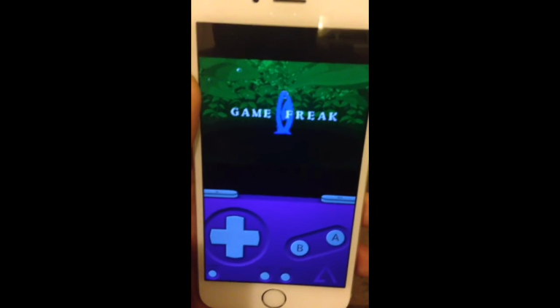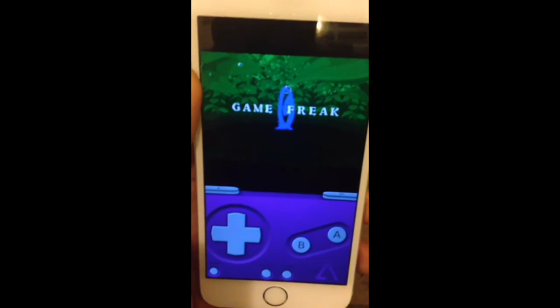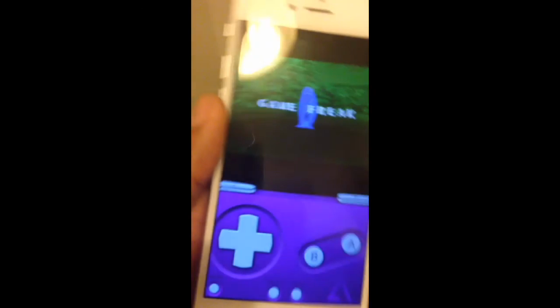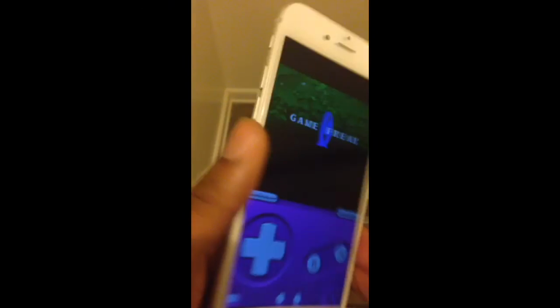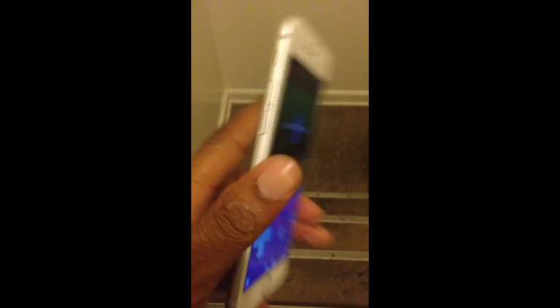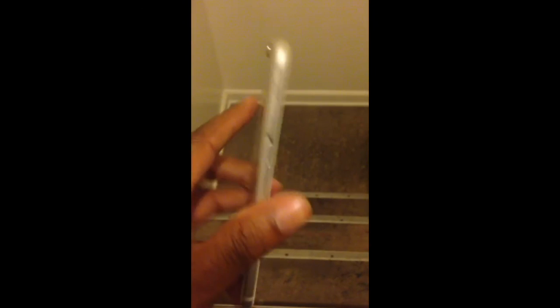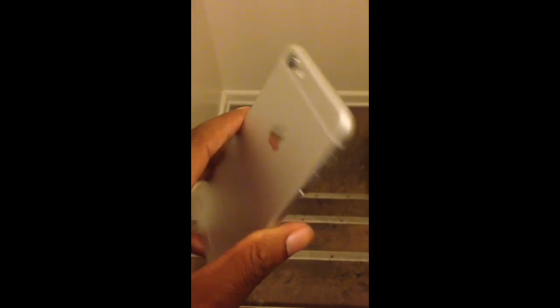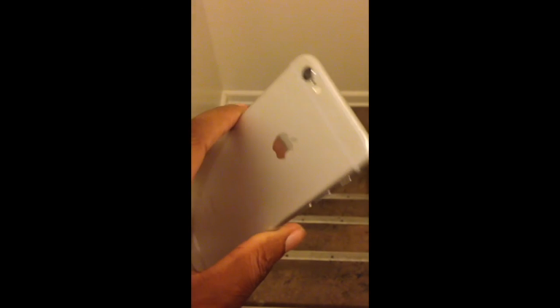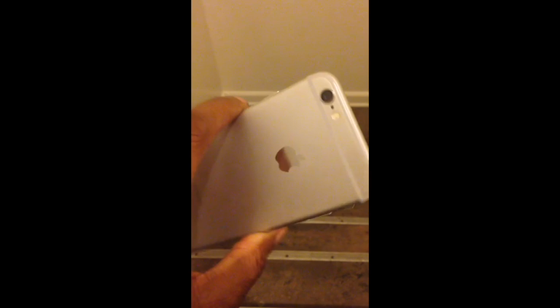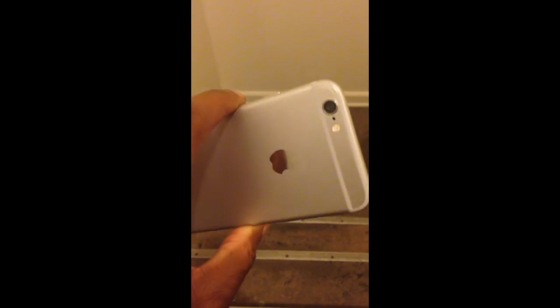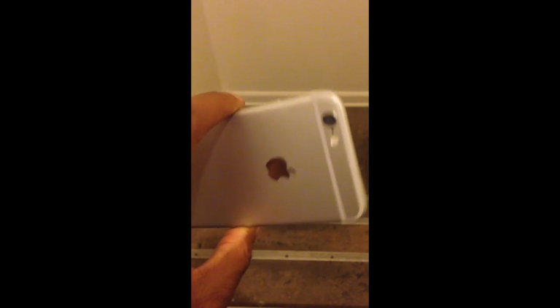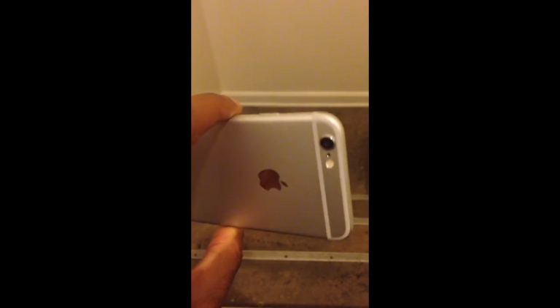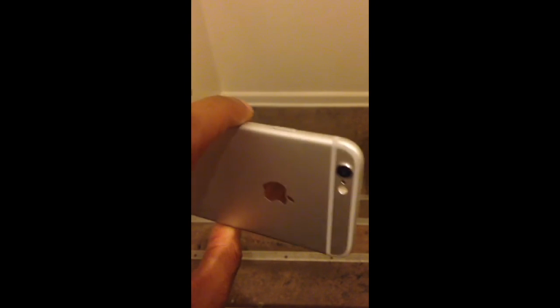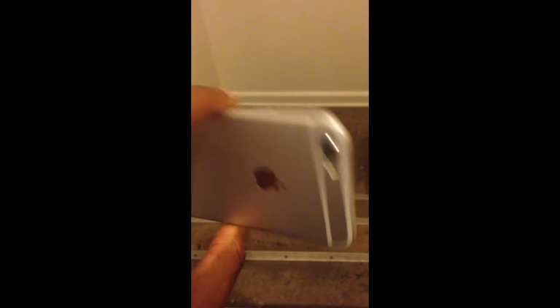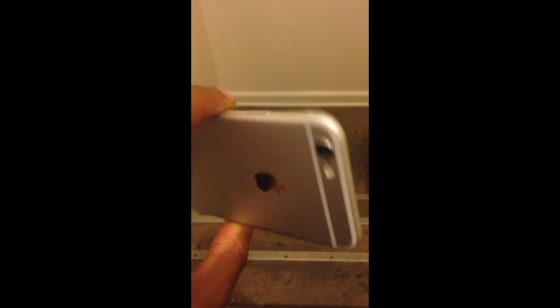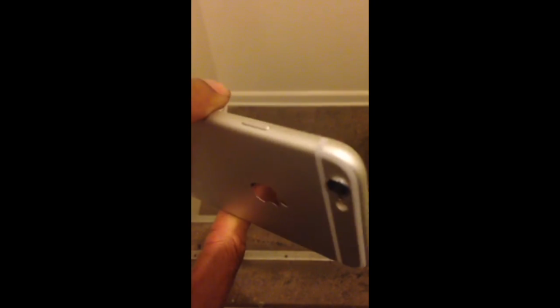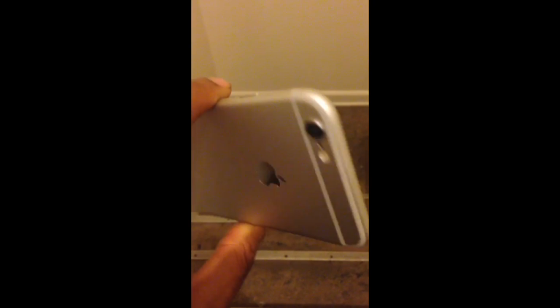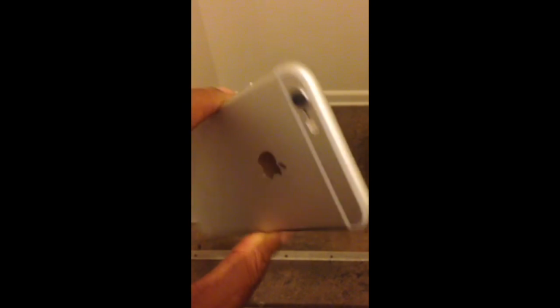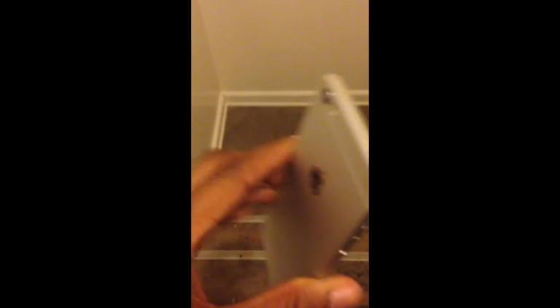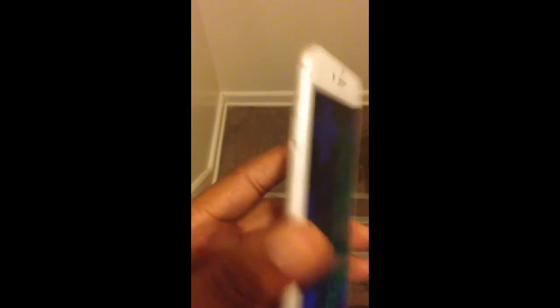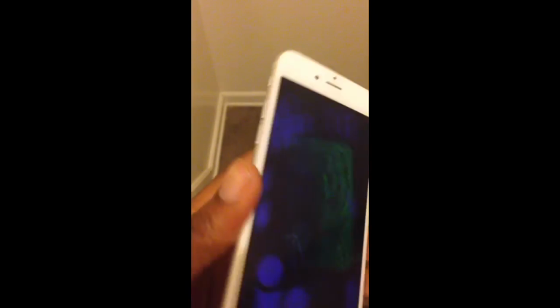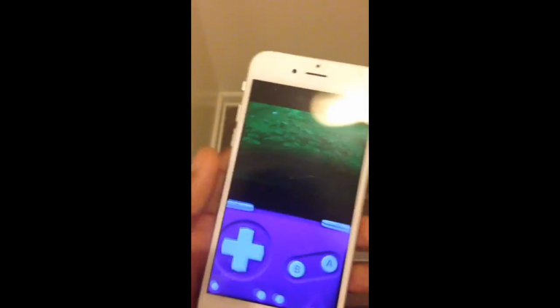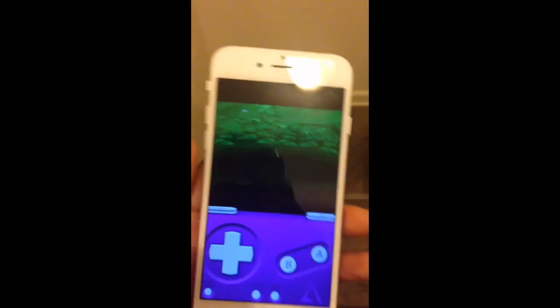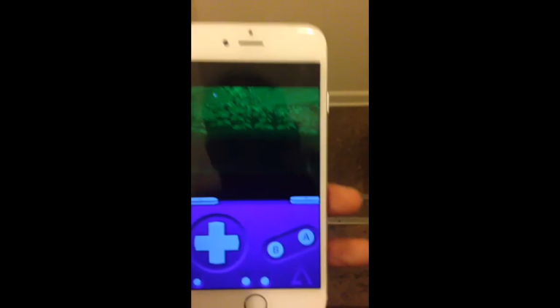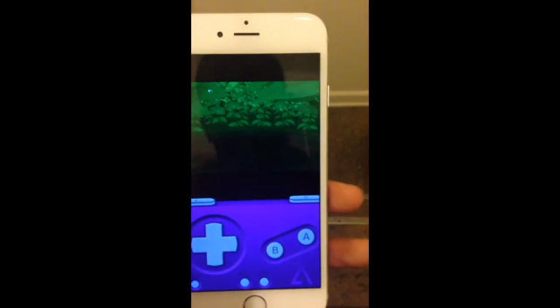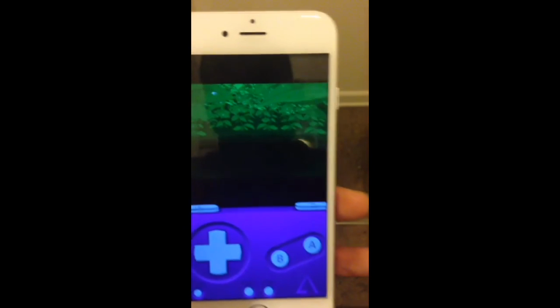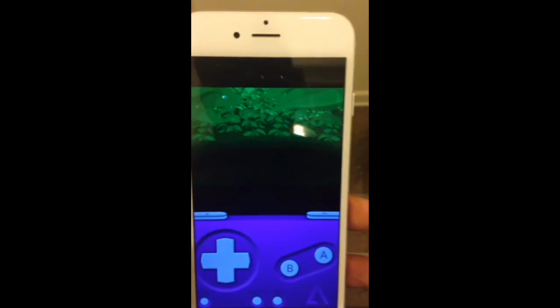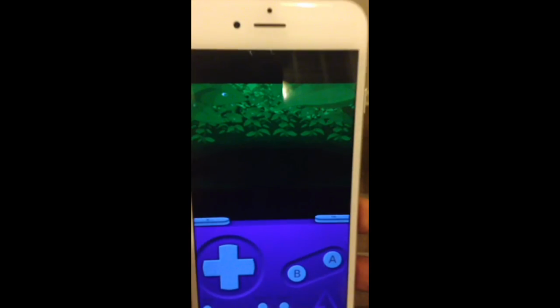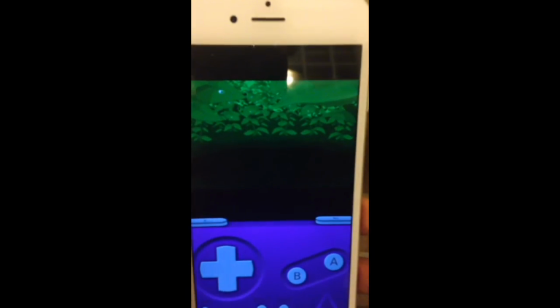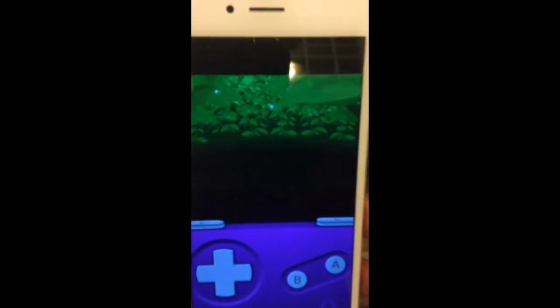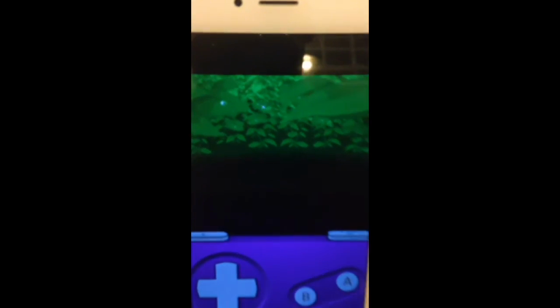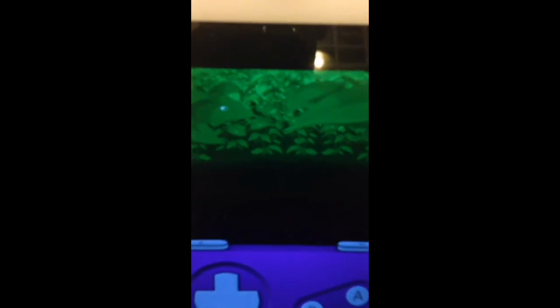All right, so that's the video — how to get GBA4iOS on your iPhone 6. Till next time.